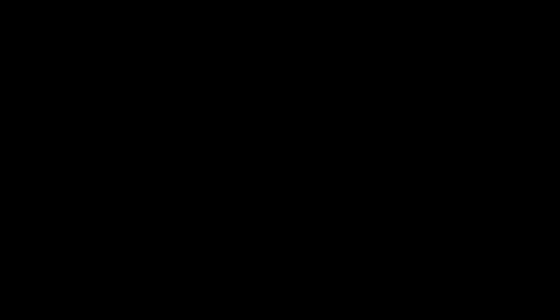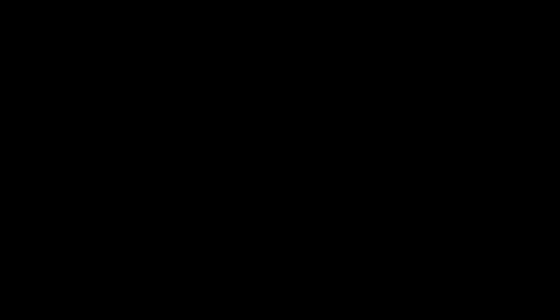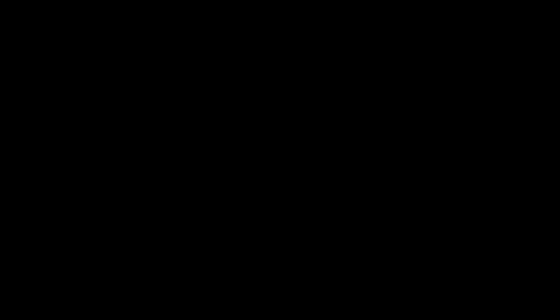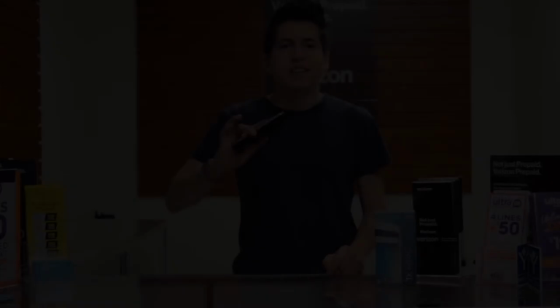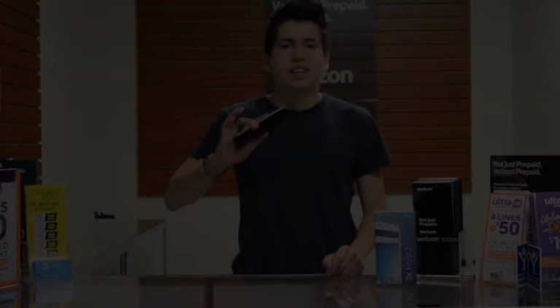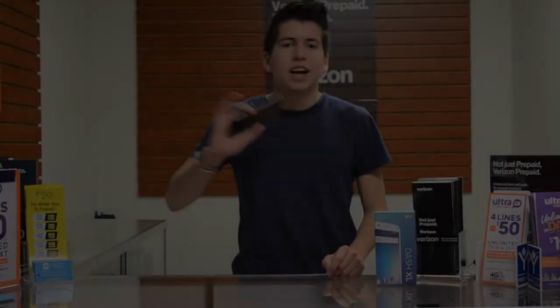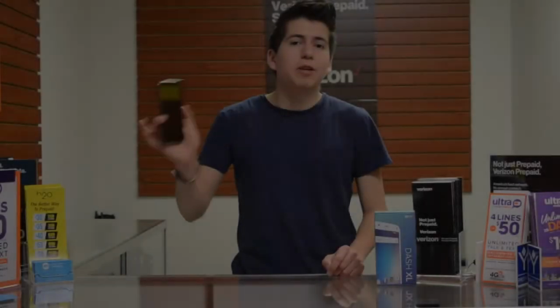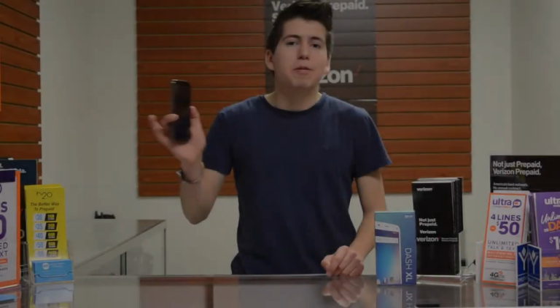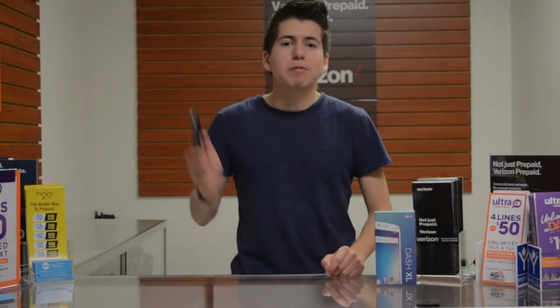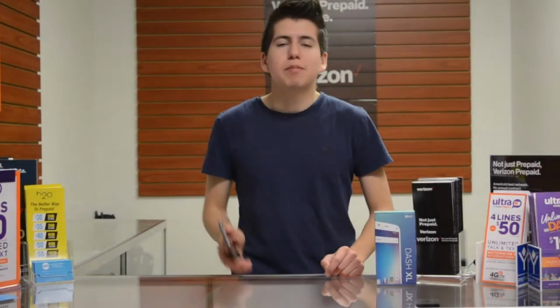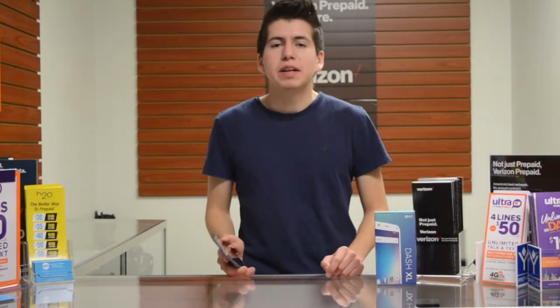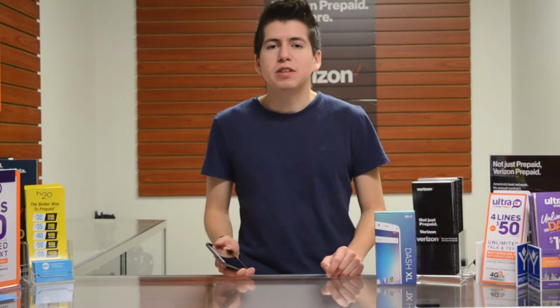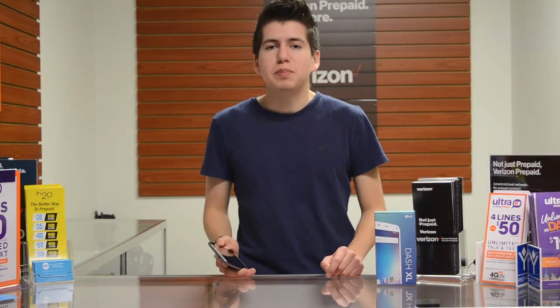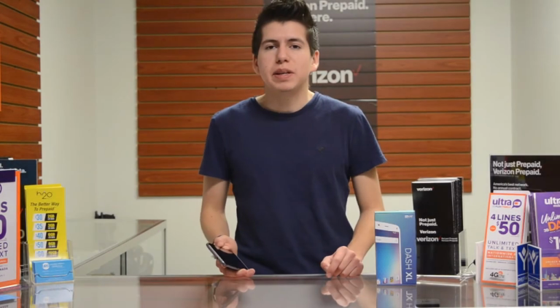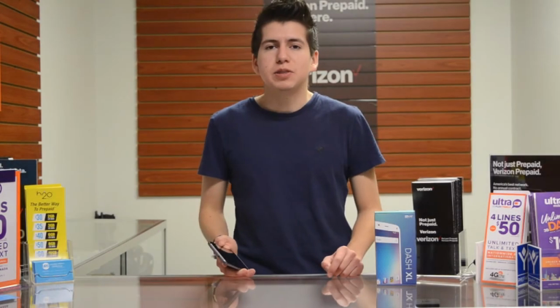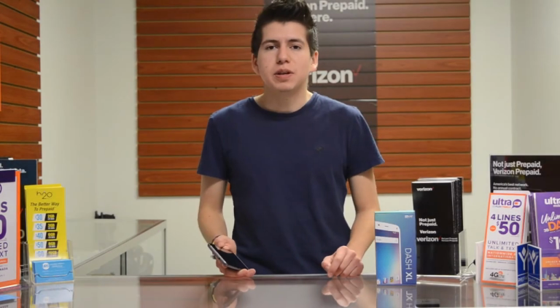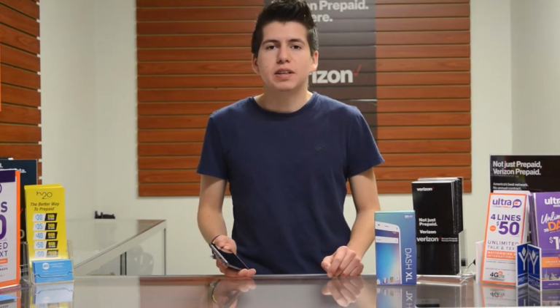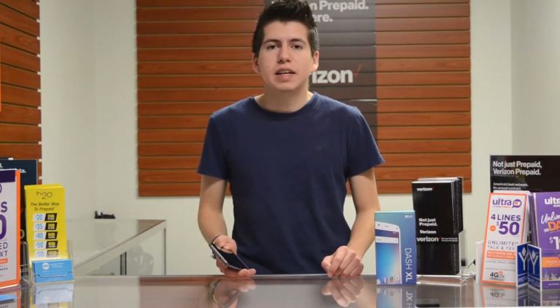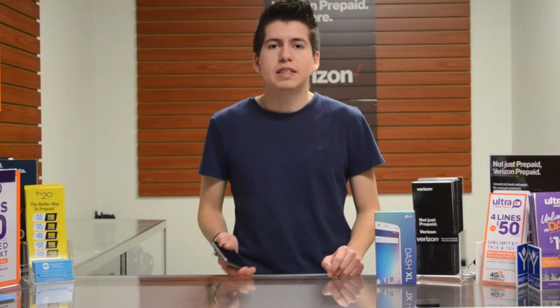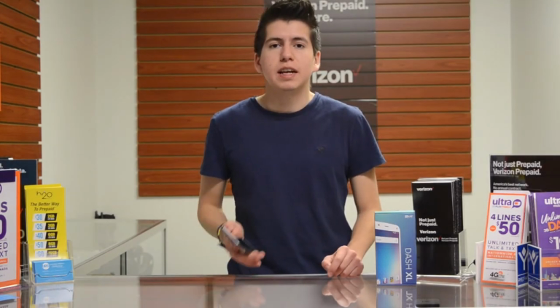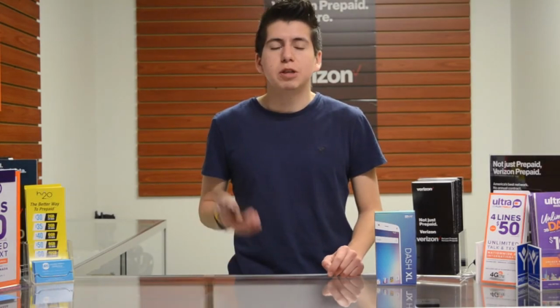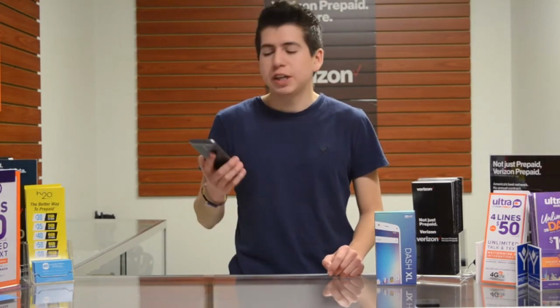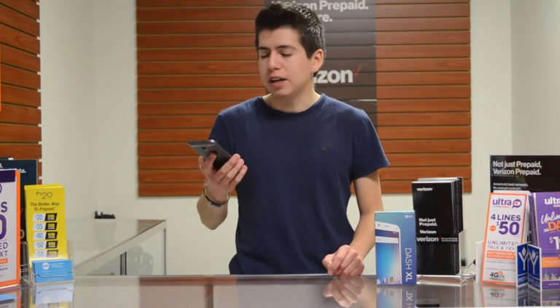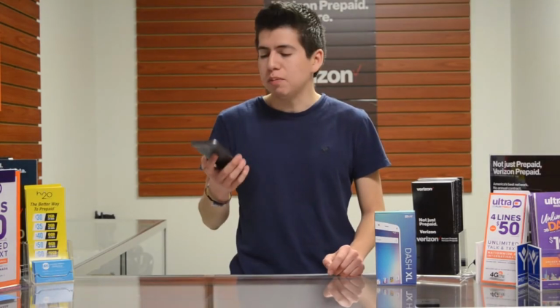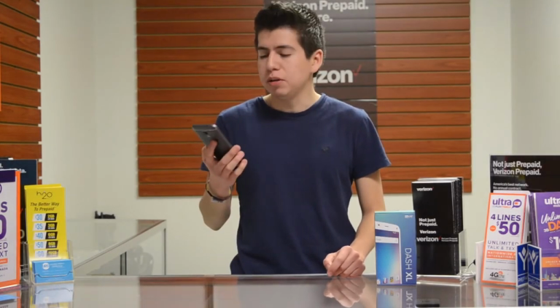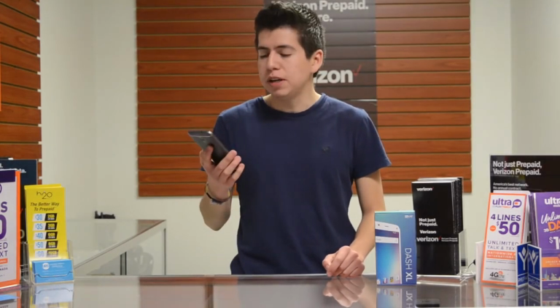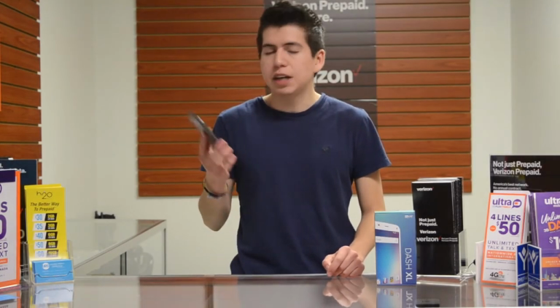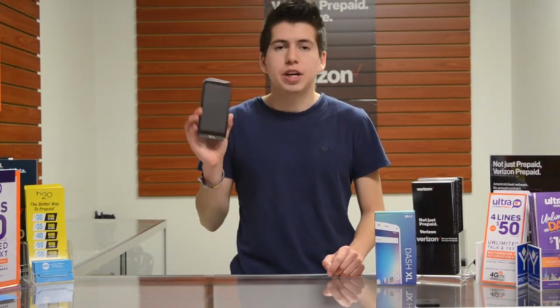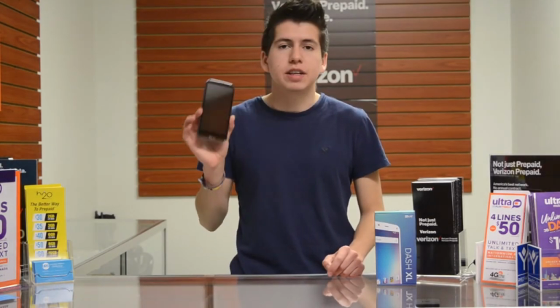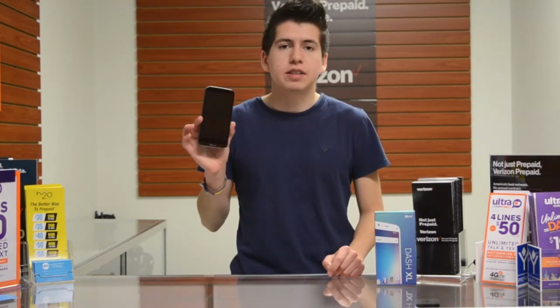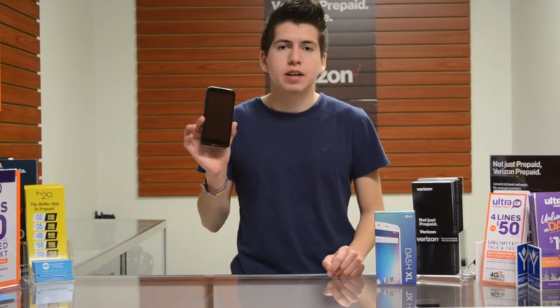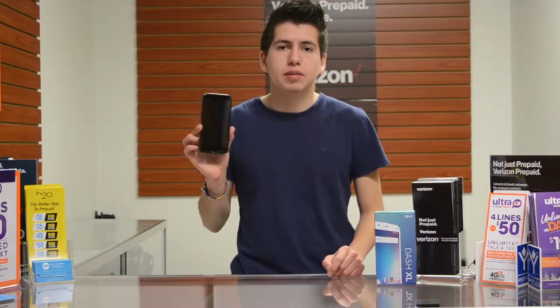Hello everyone, welcome back to the UPD store and today we're checking out the Blue Dash XL.